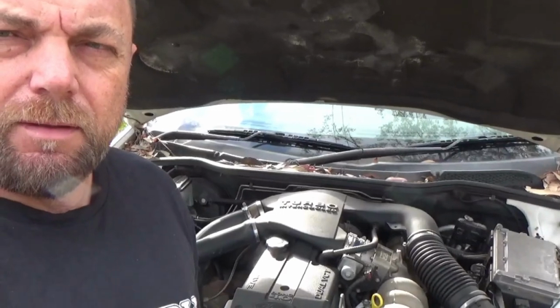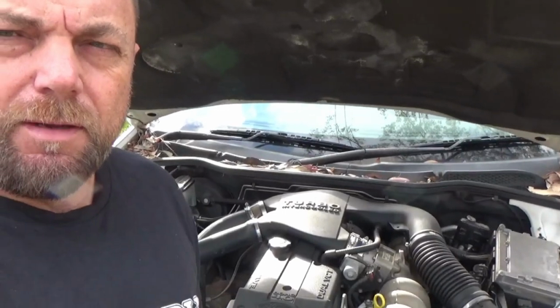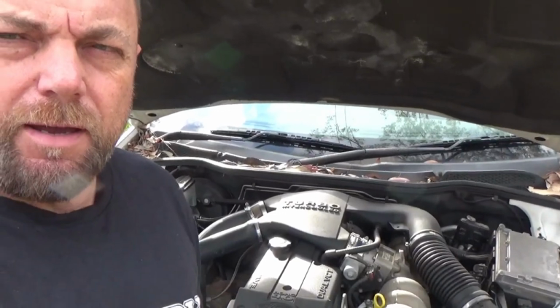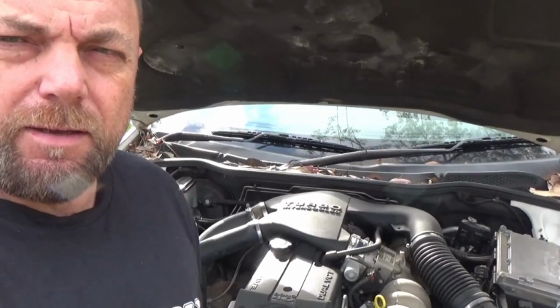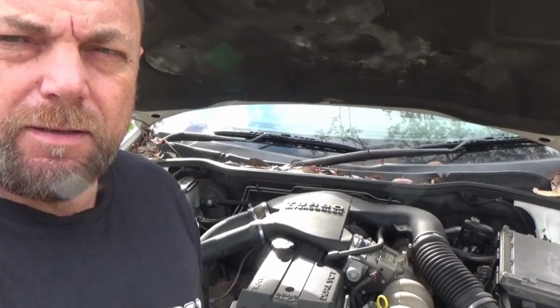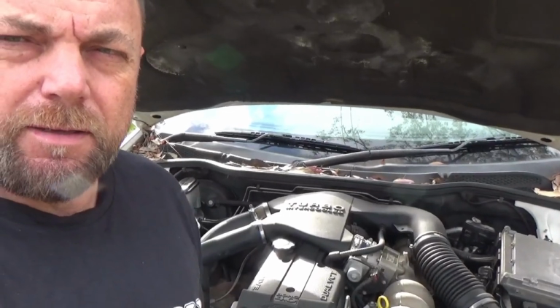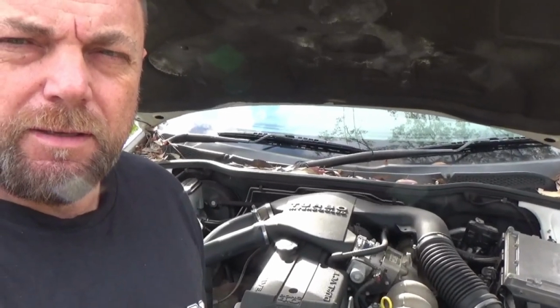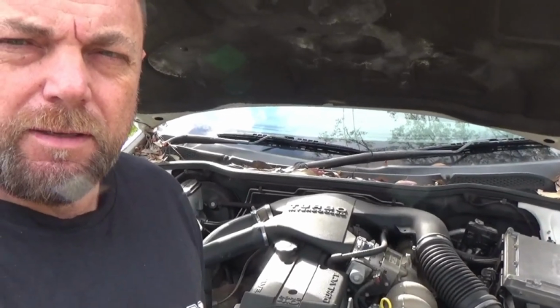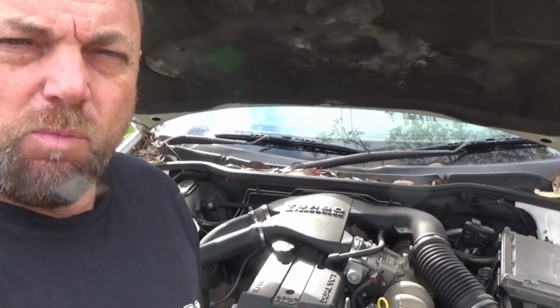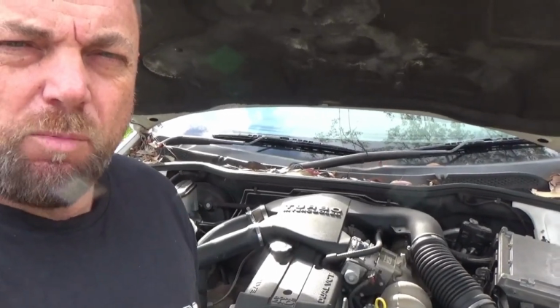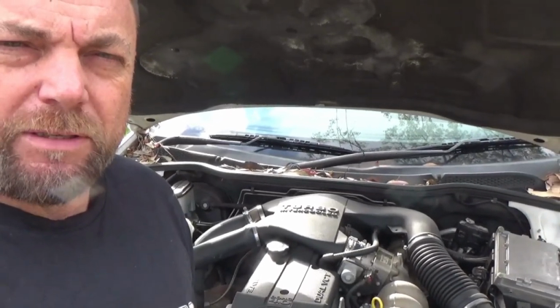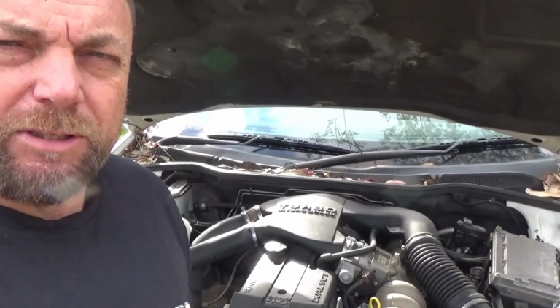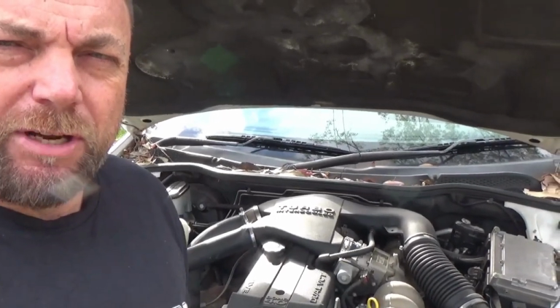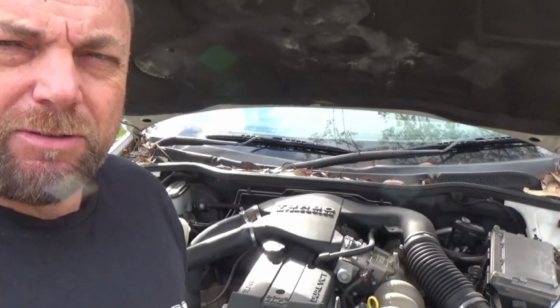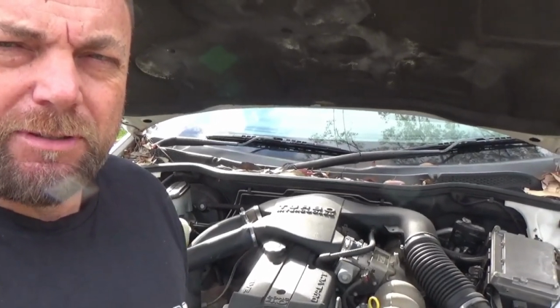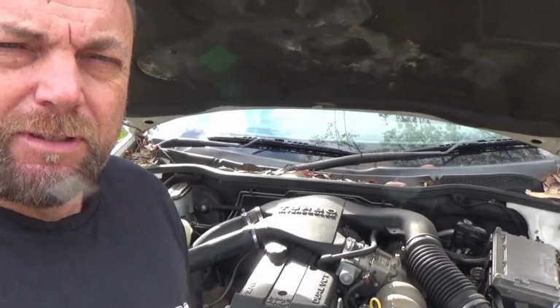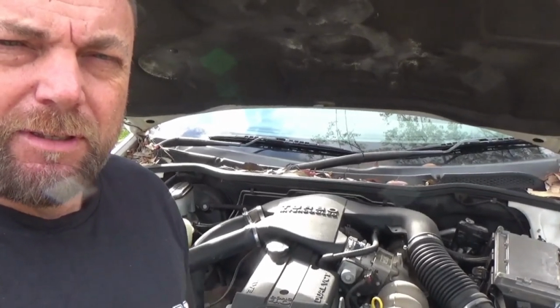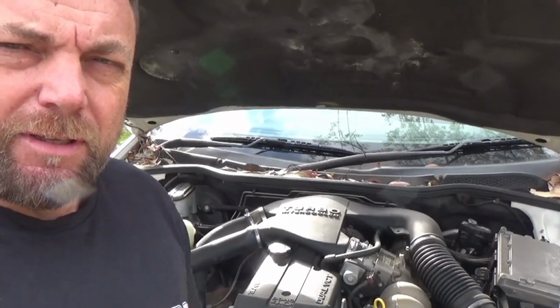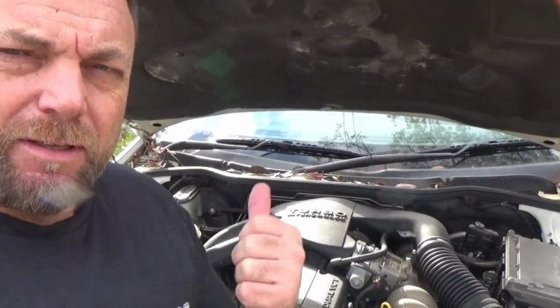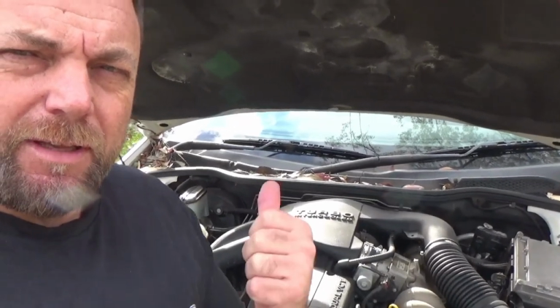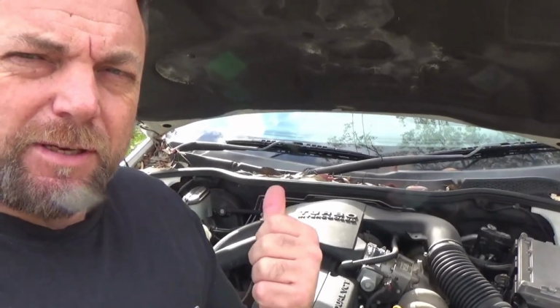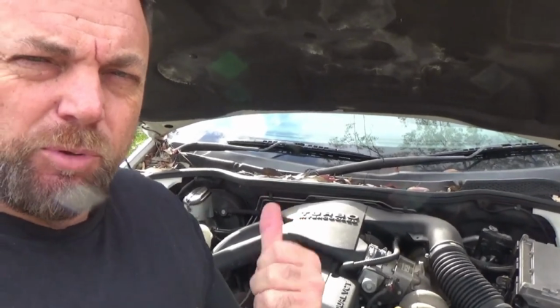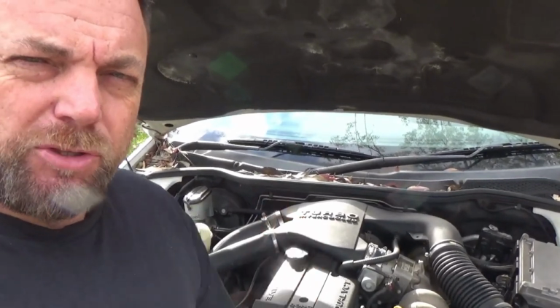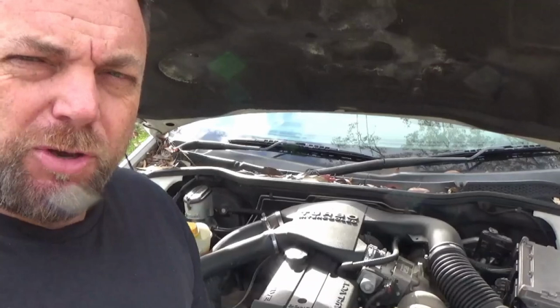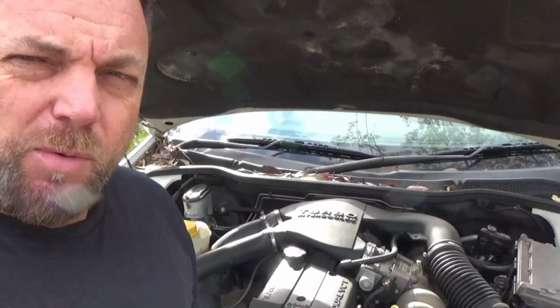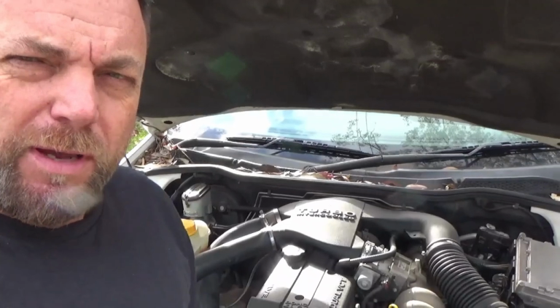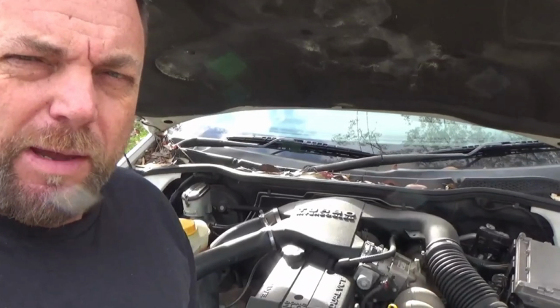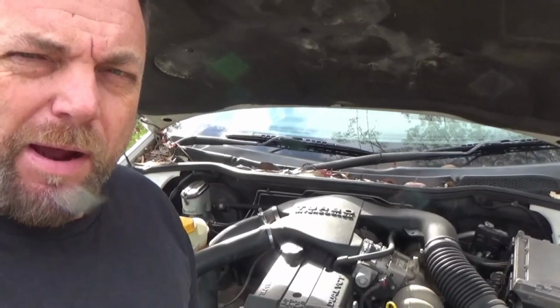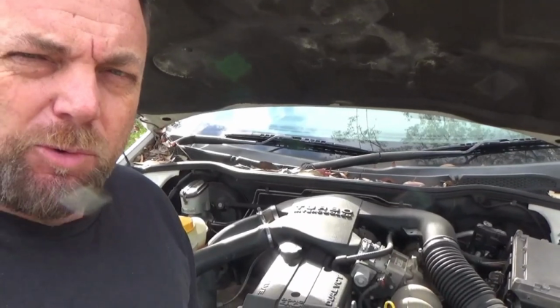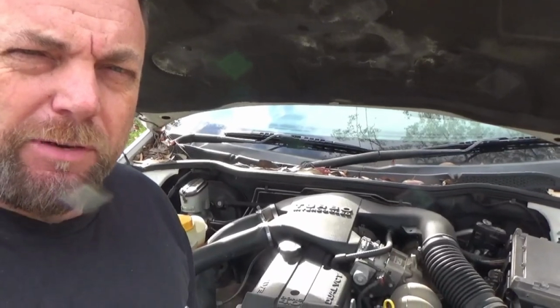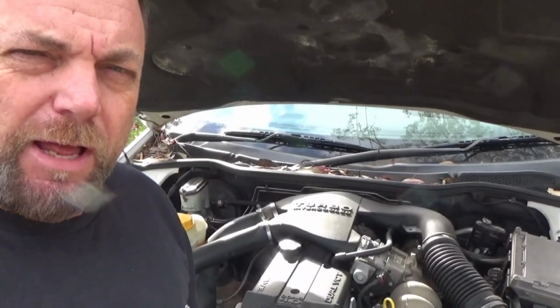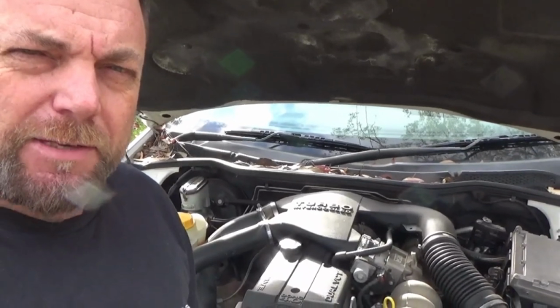G'day and welcome back to the channel. They said putting the turbo on a NA barrel would never last.